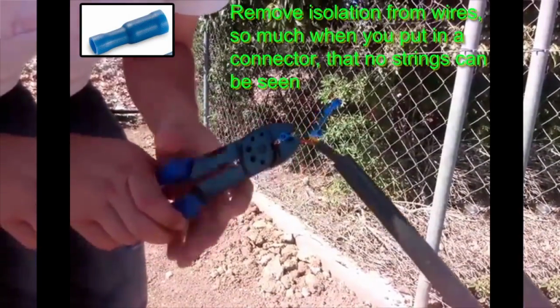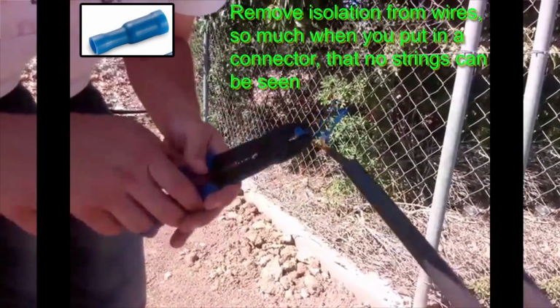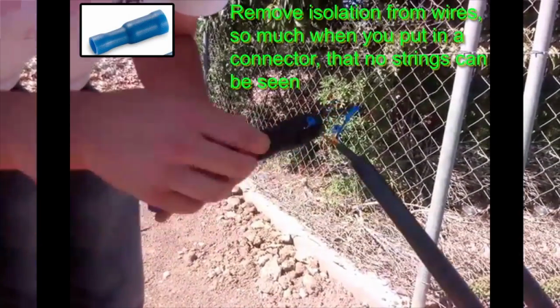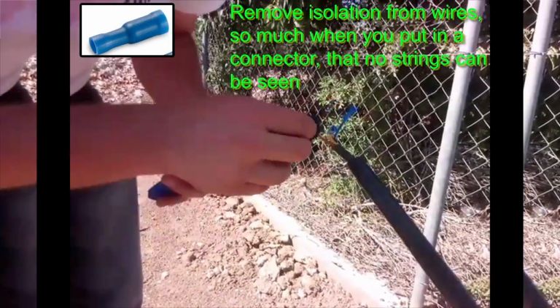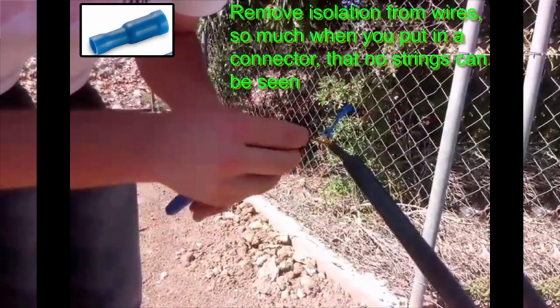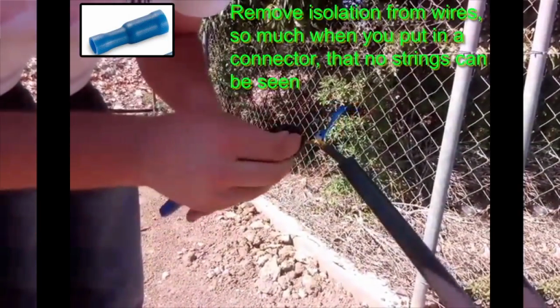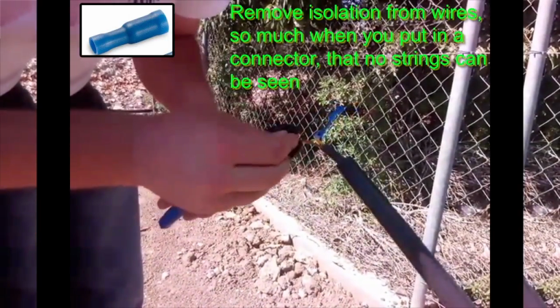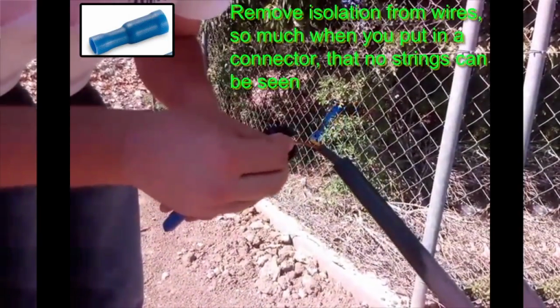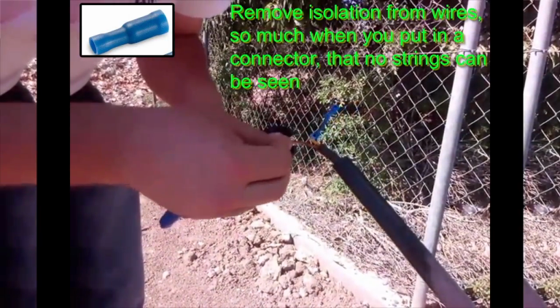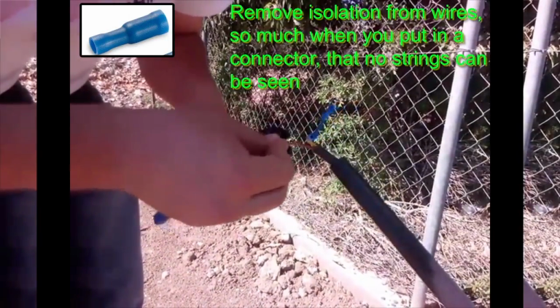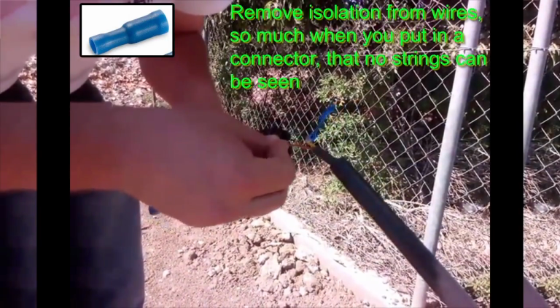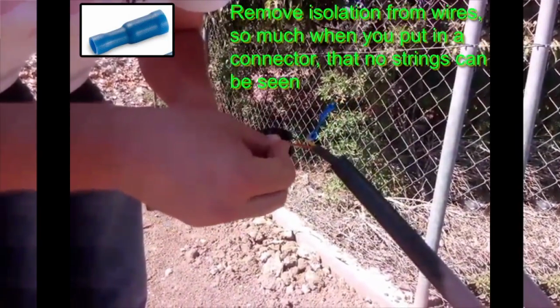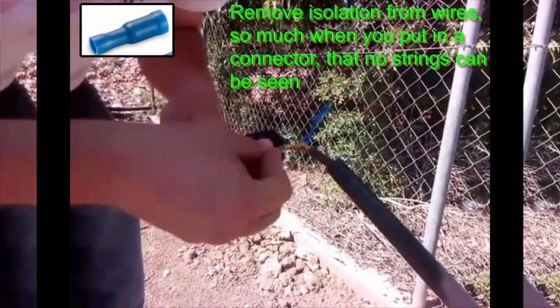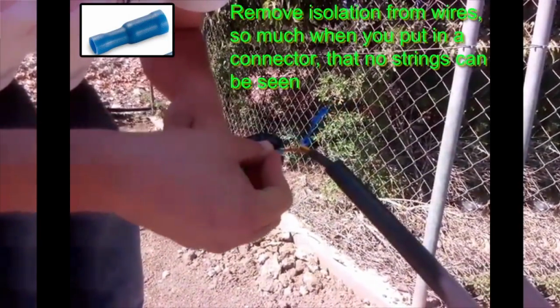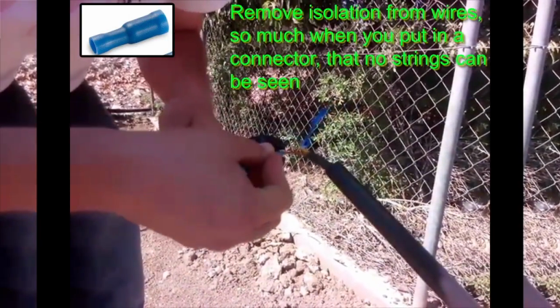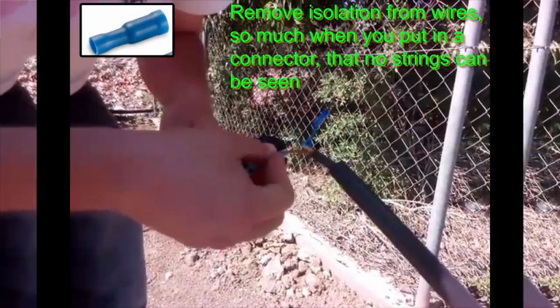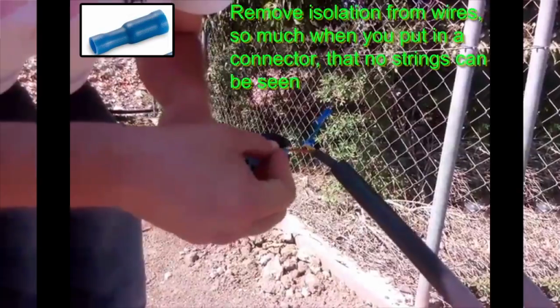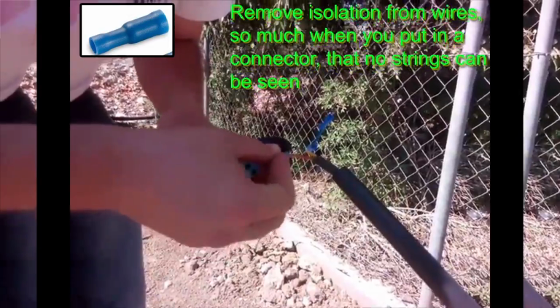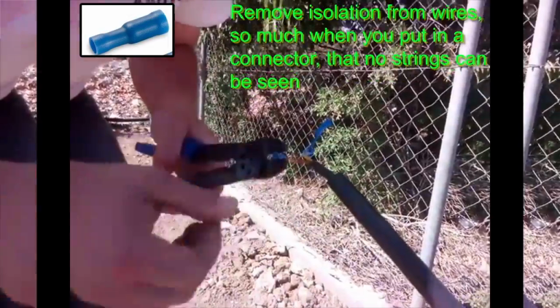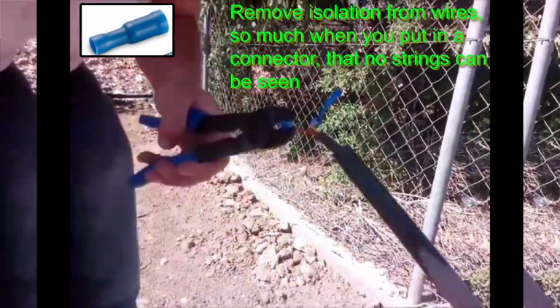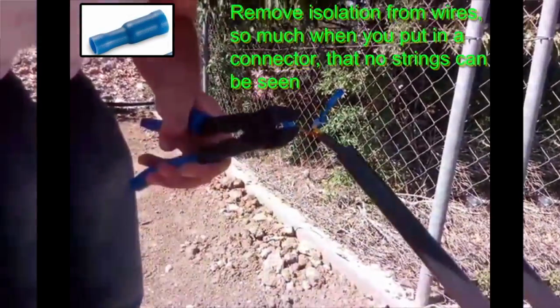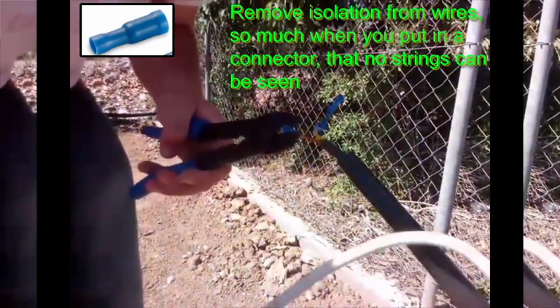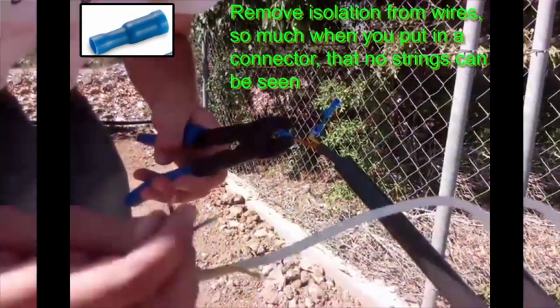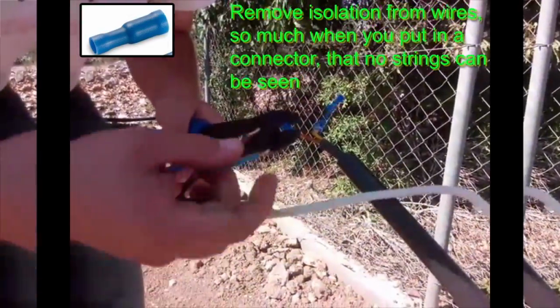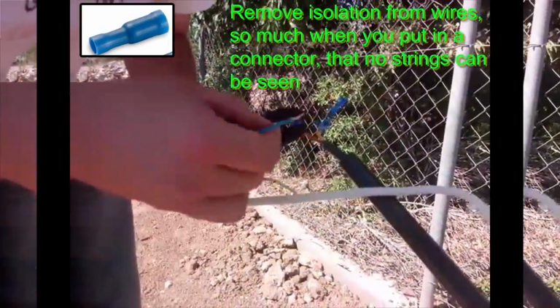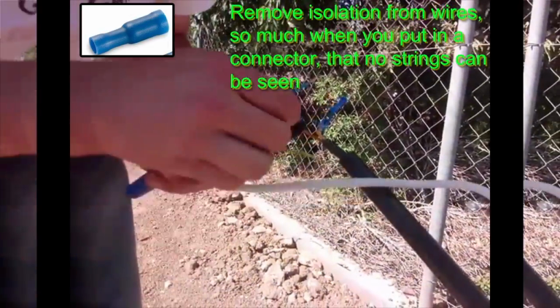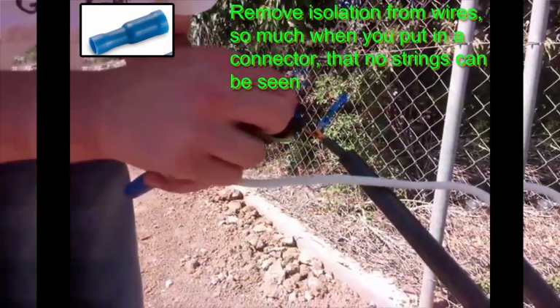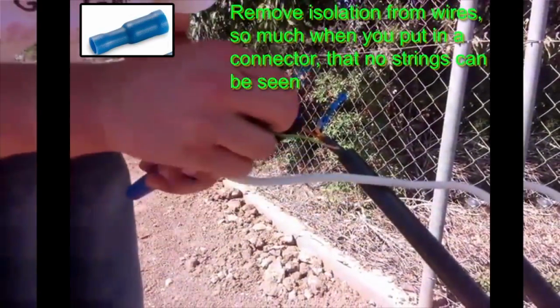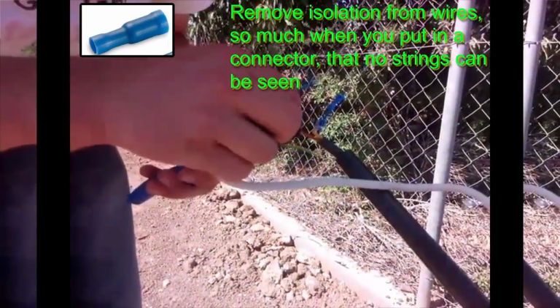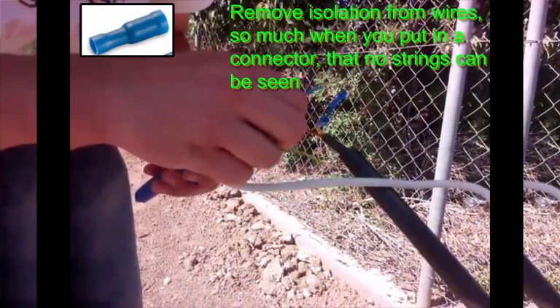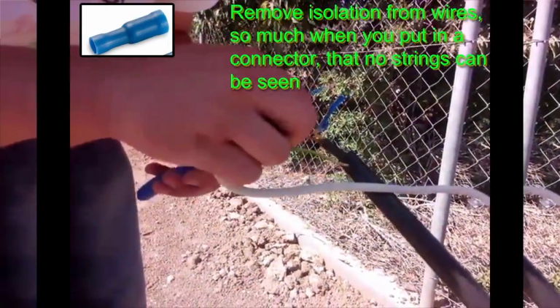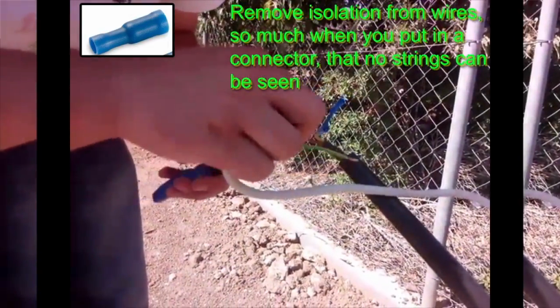Remove isolation from wires enough so that when you put the wire in a connector, no strings can be seen.